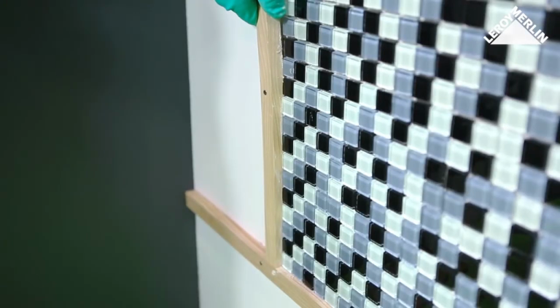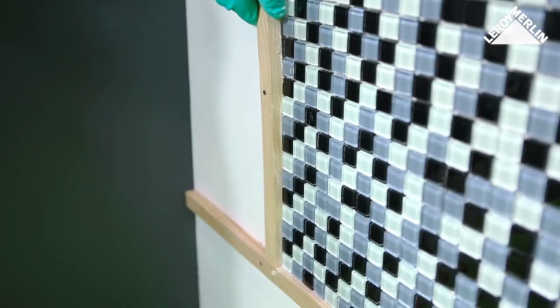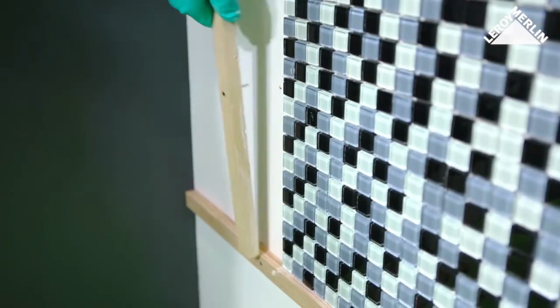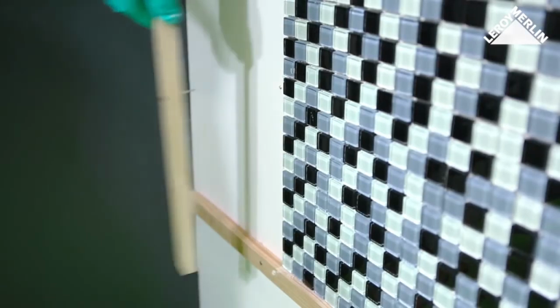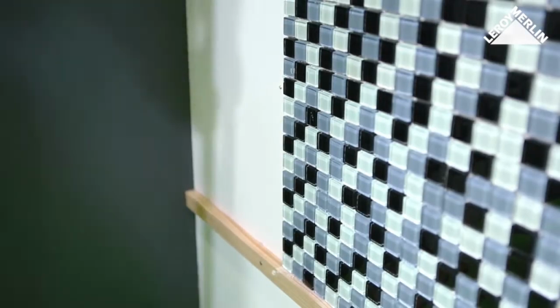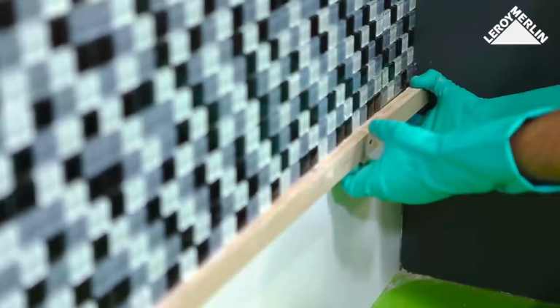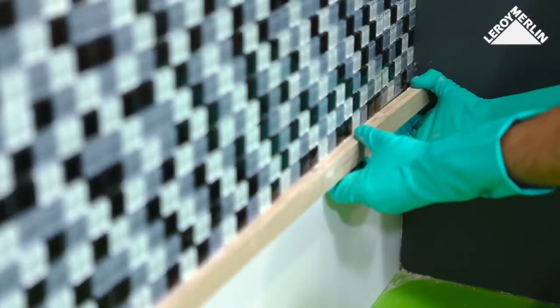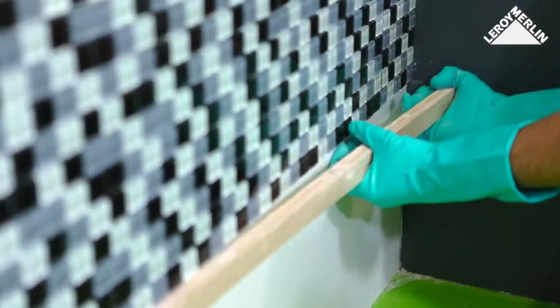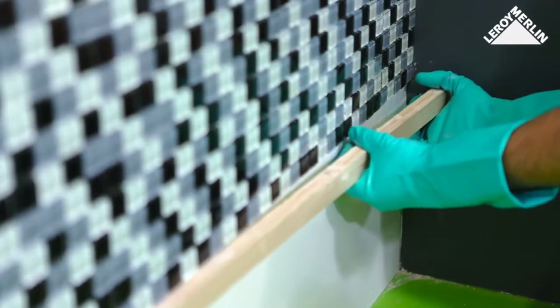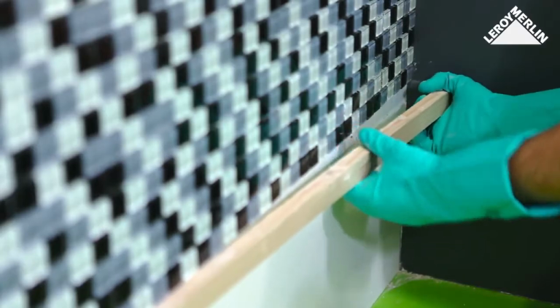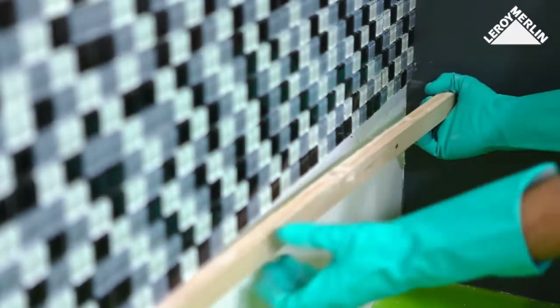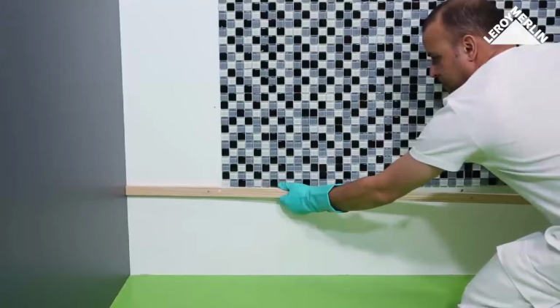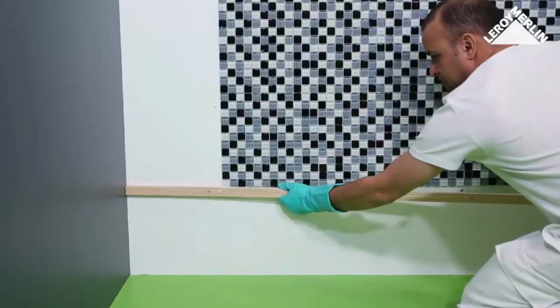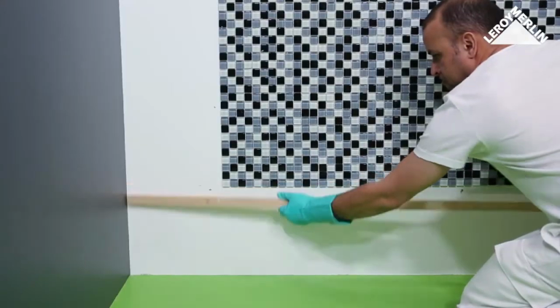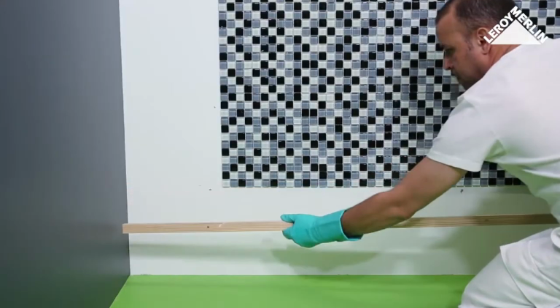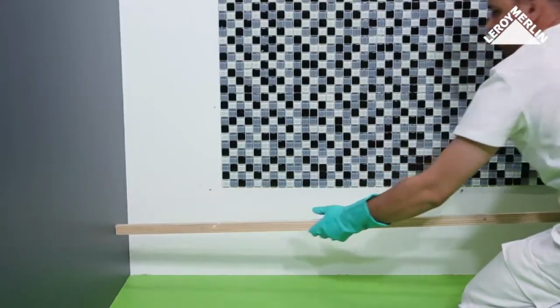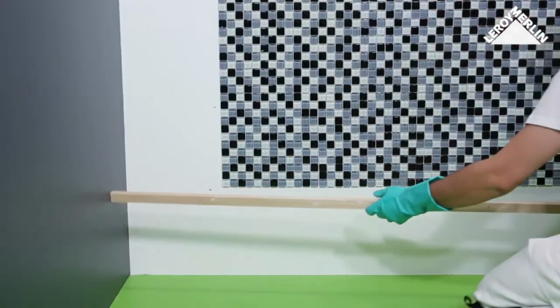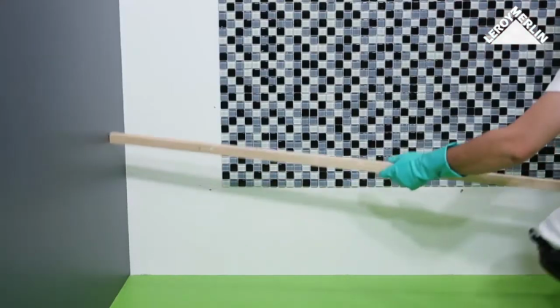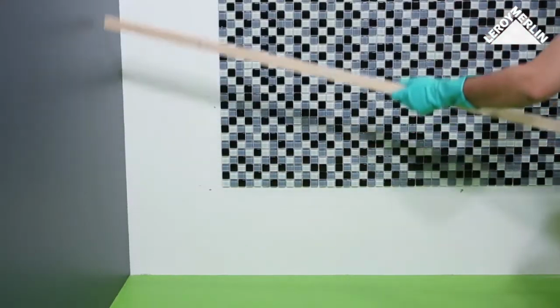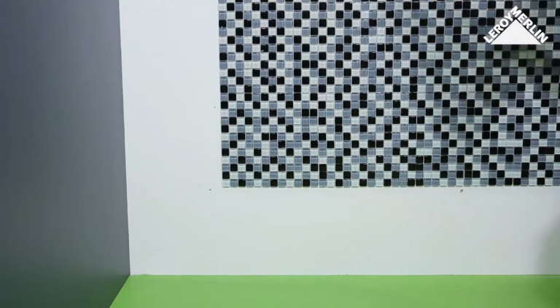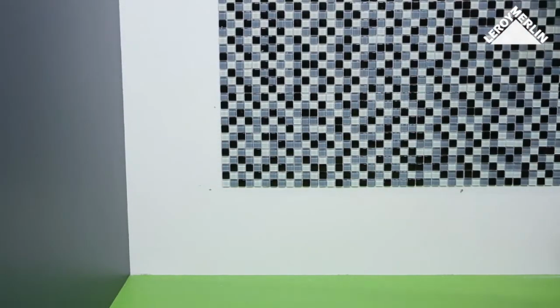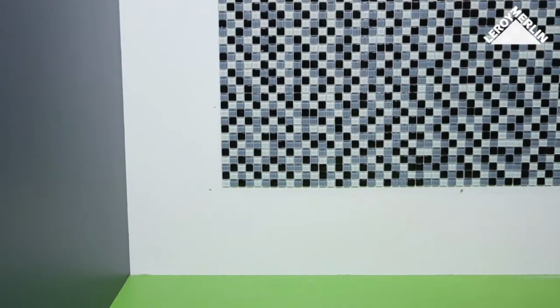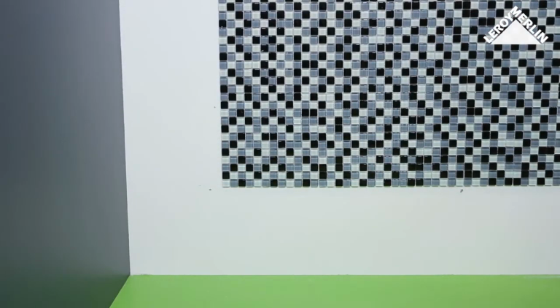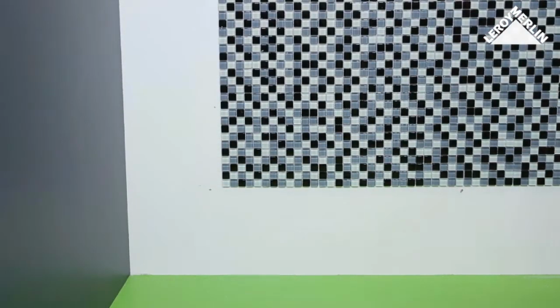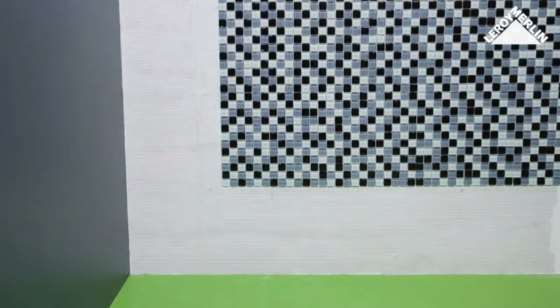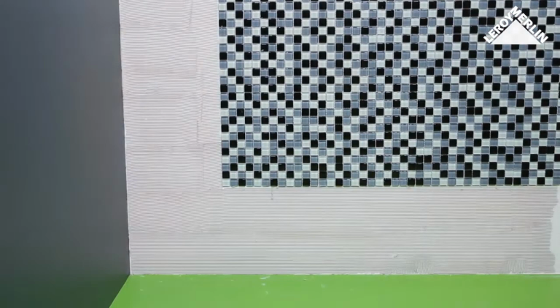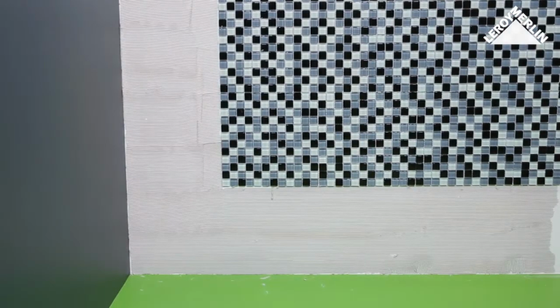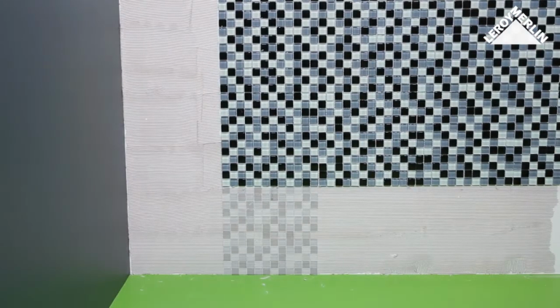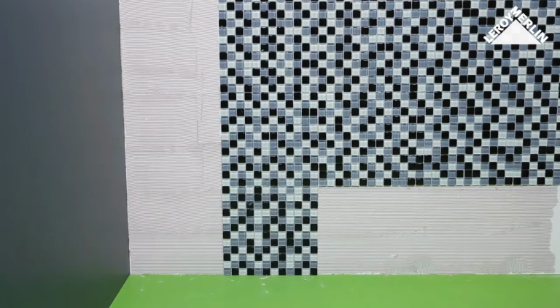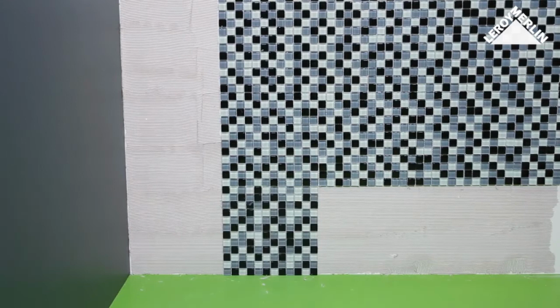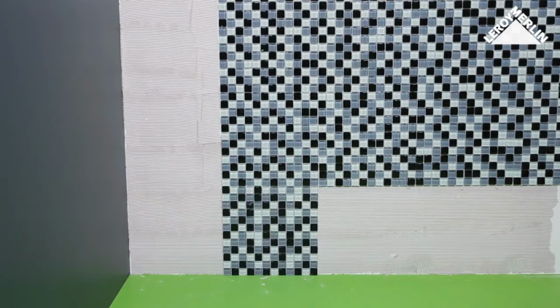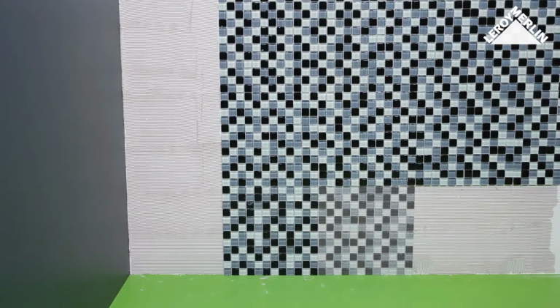Once you have covered the wall, remove the battens and cover the remaining area with mosaics.